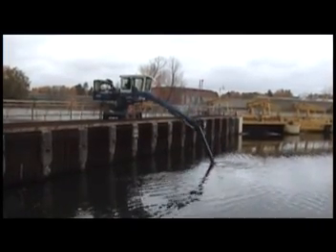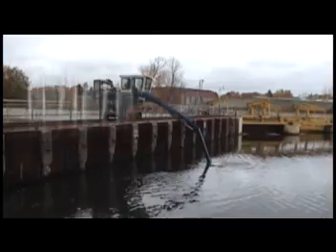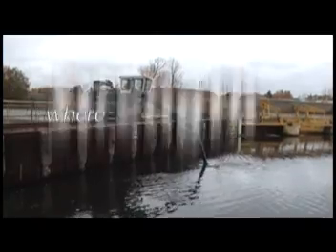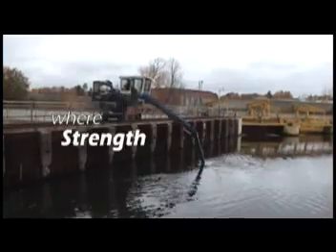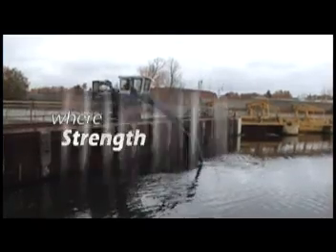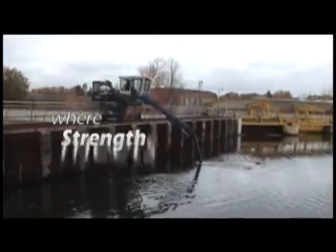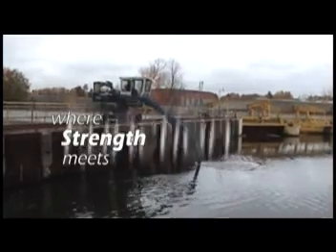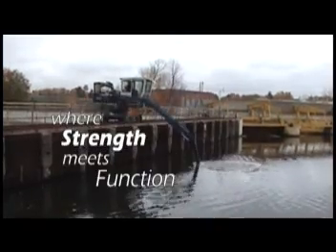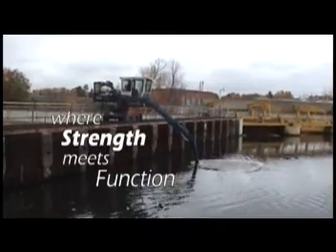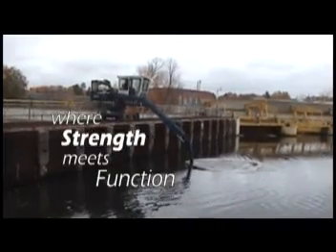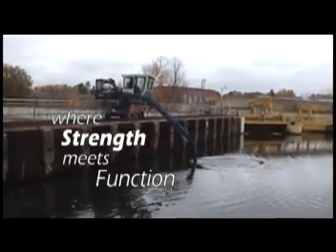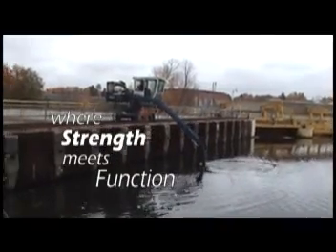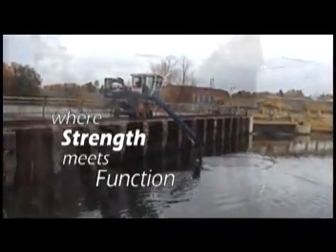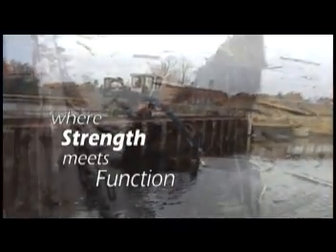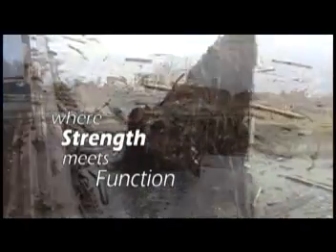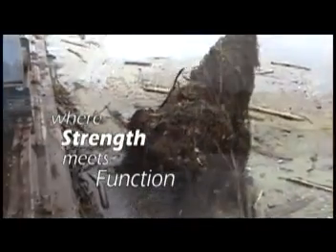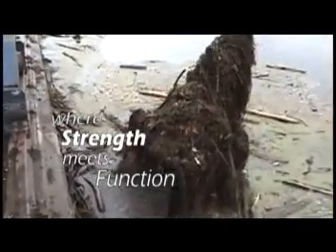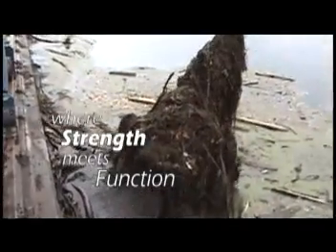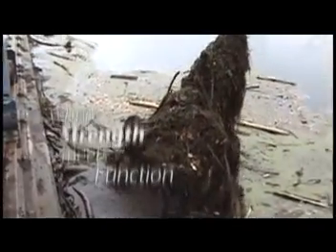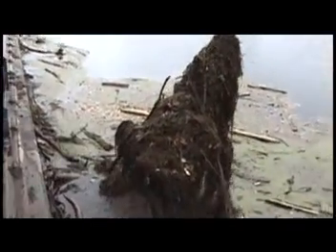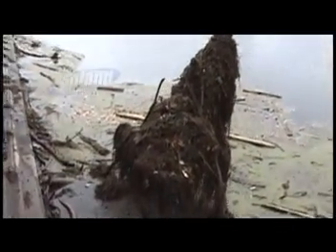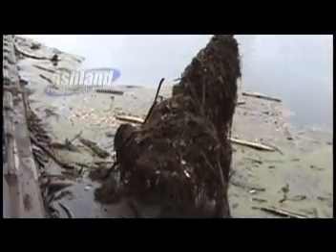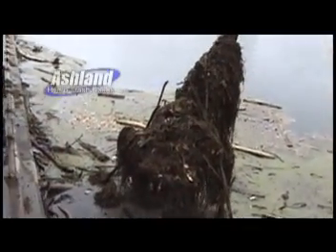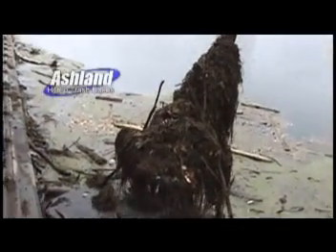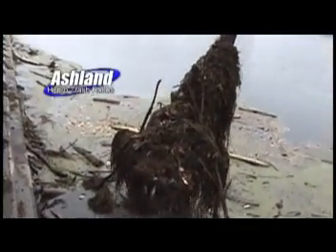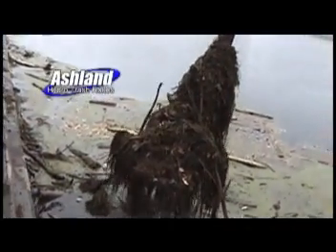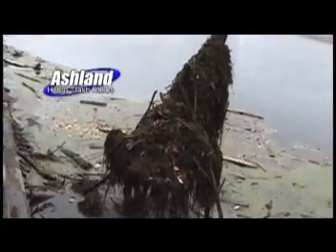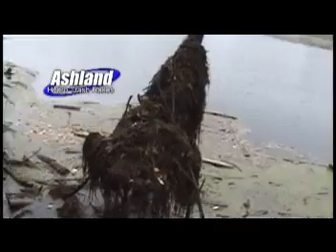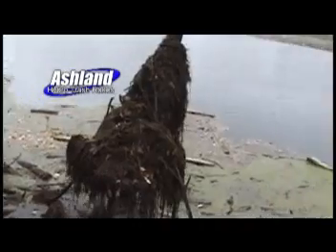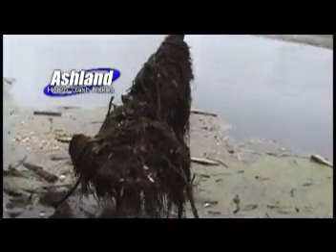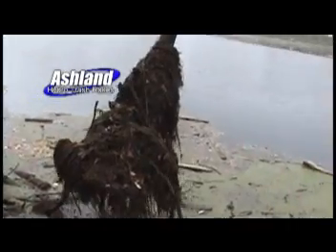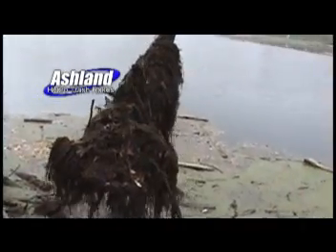Where strength meets function — an apt description of an Ashland Industries hydro trash rake system.